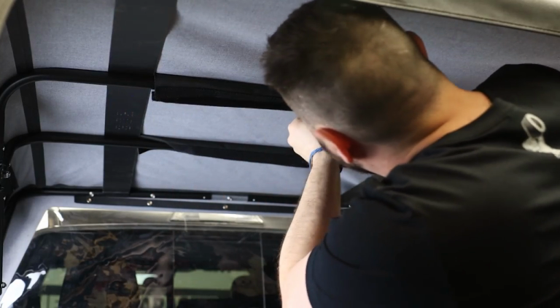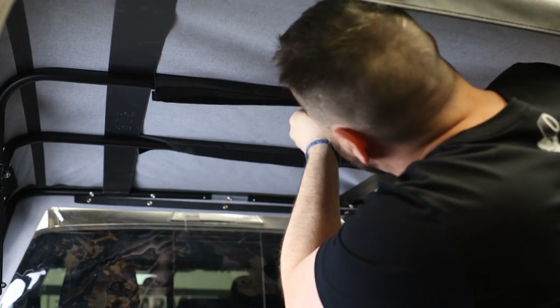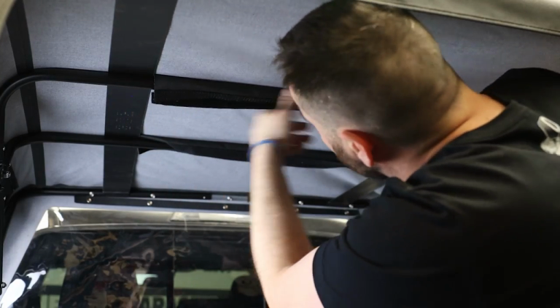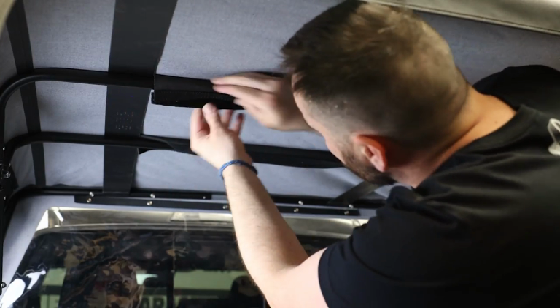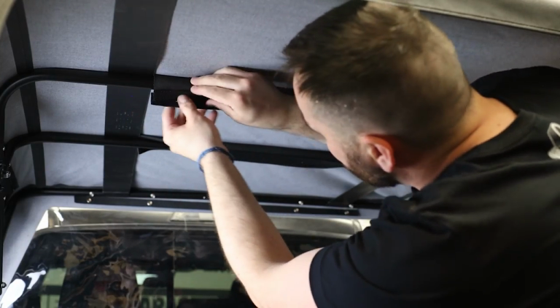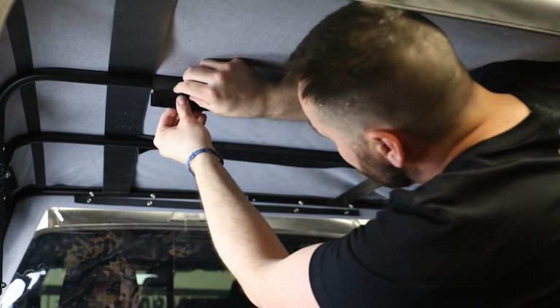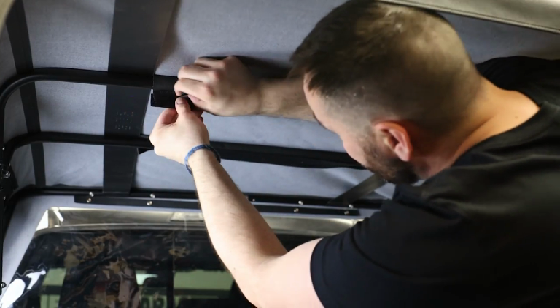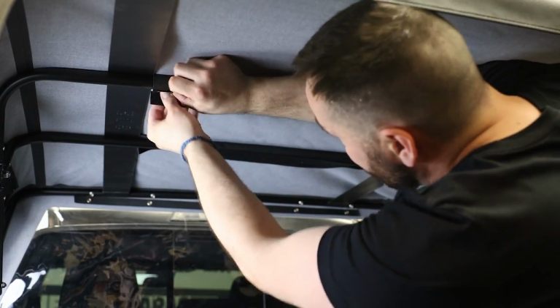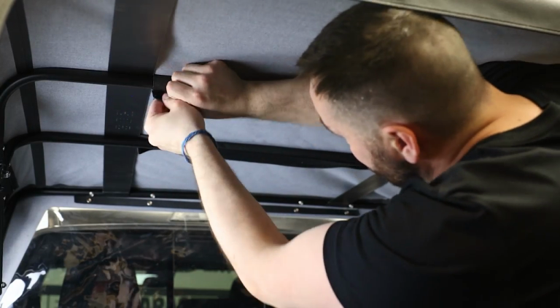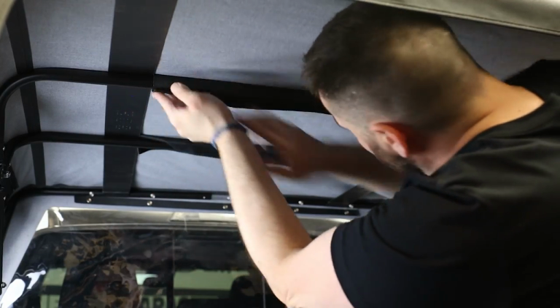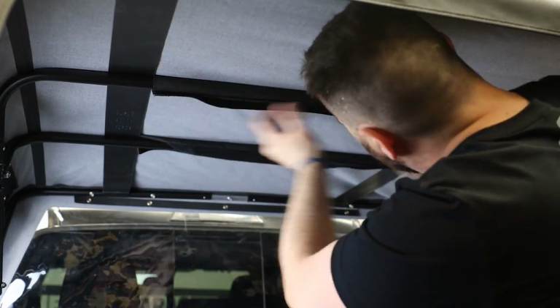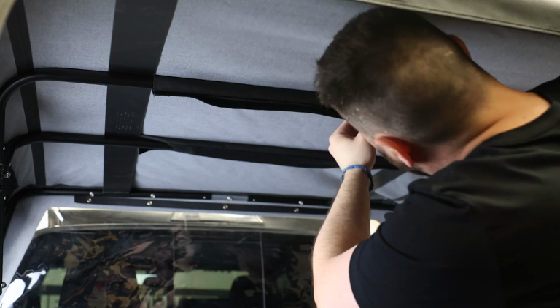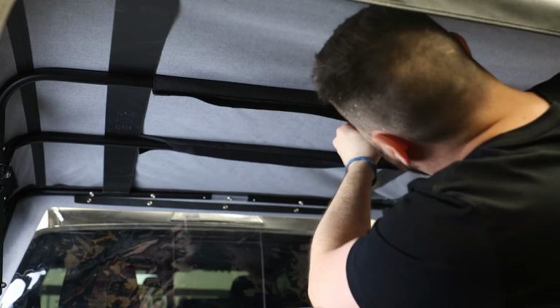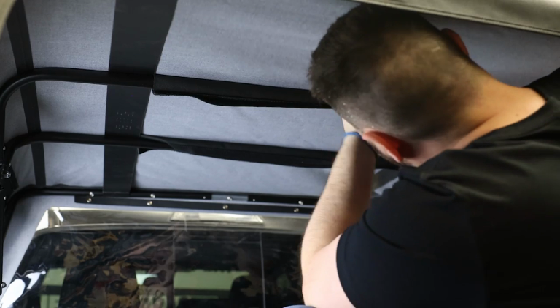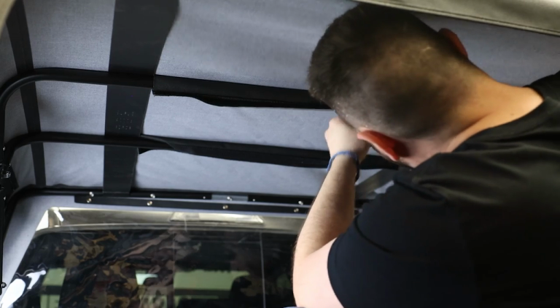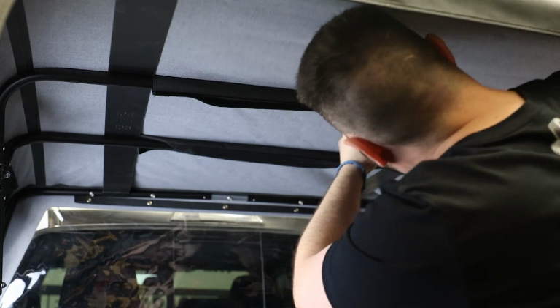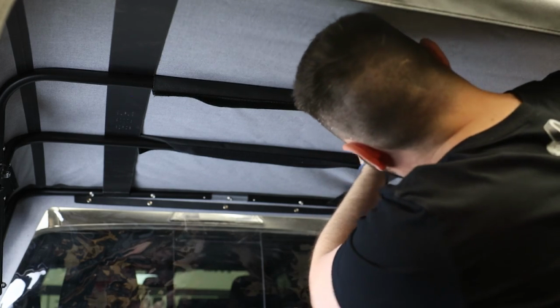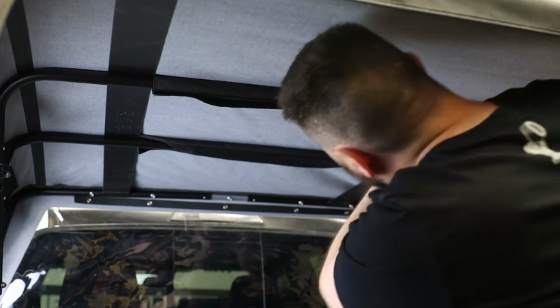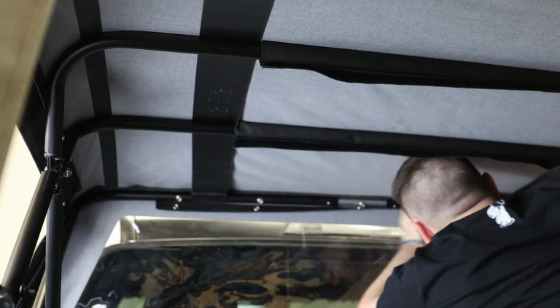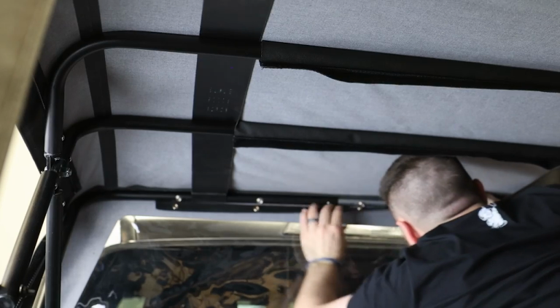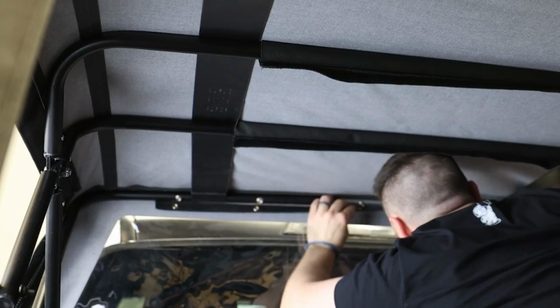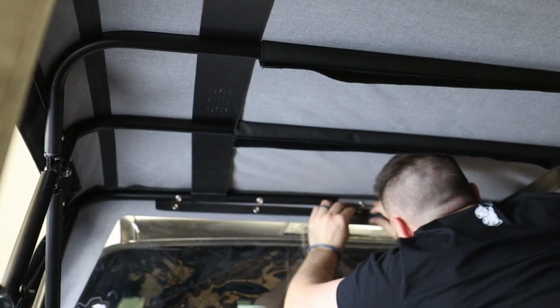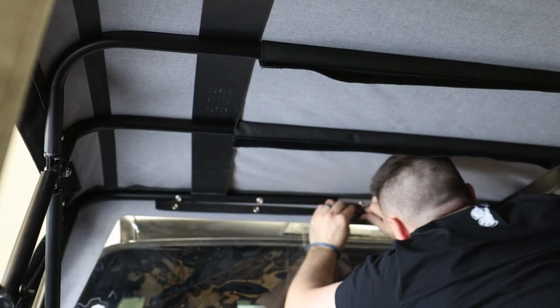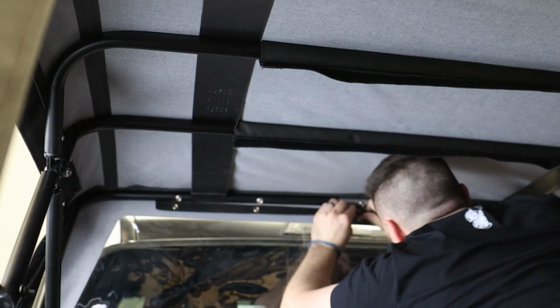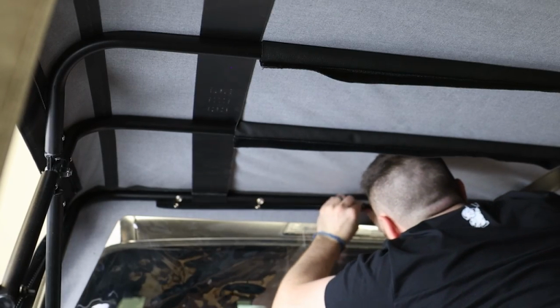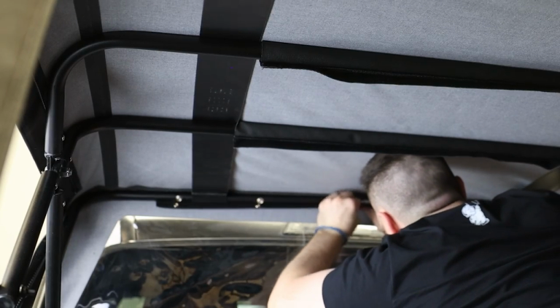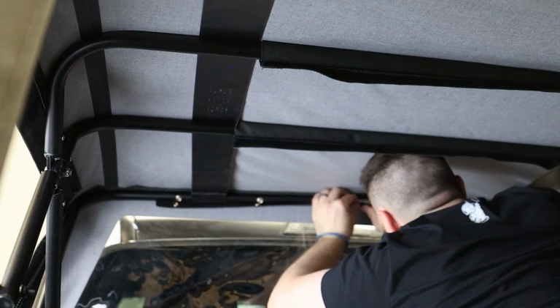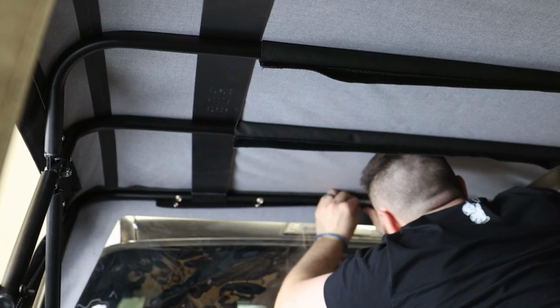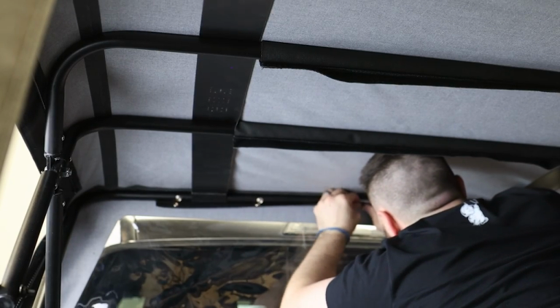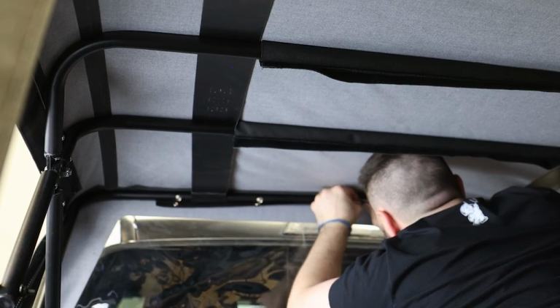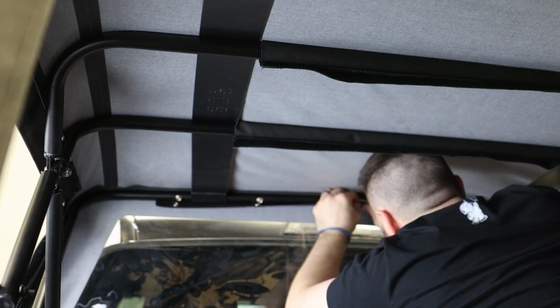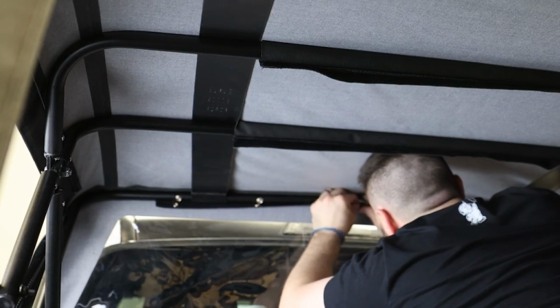From inside the truck bed, attach the topper to the bows using the velcro straps on the middle two bows, and utilize the snap locks on the outer two.